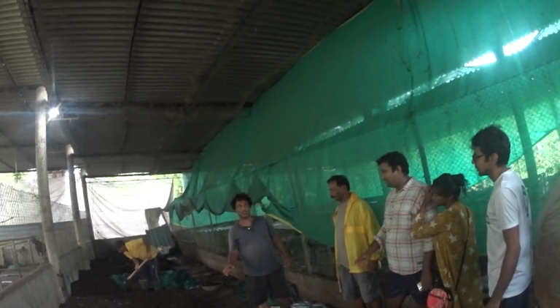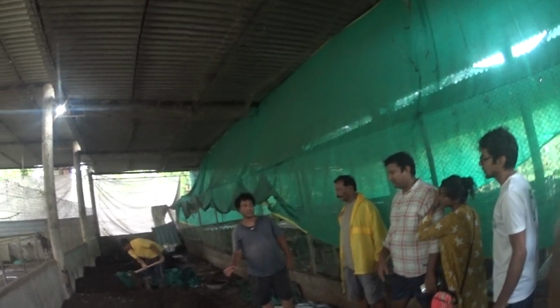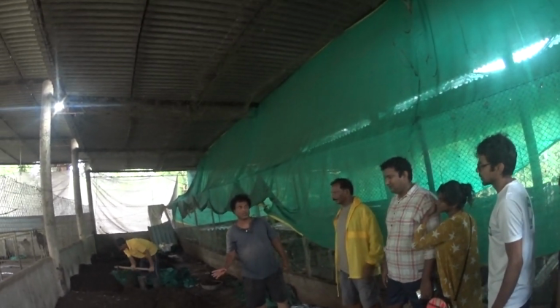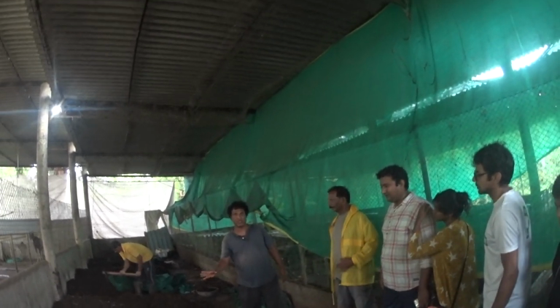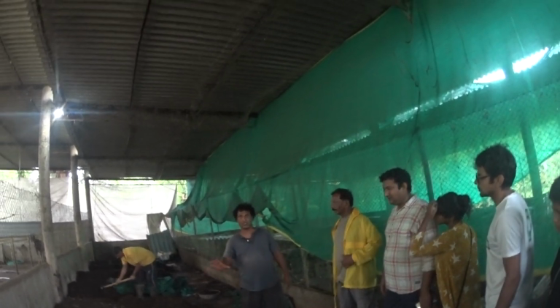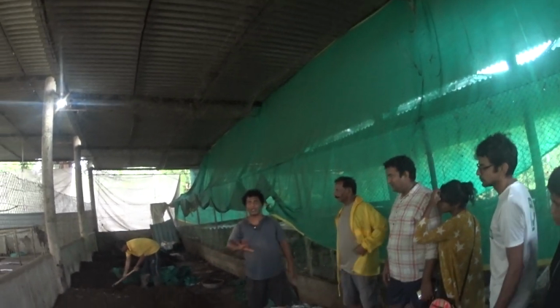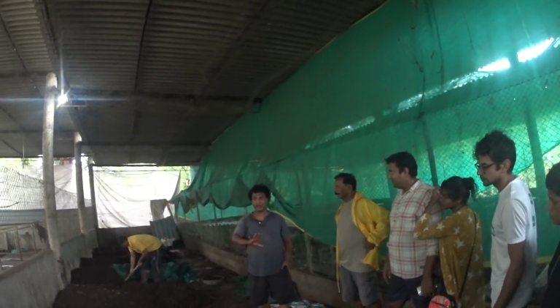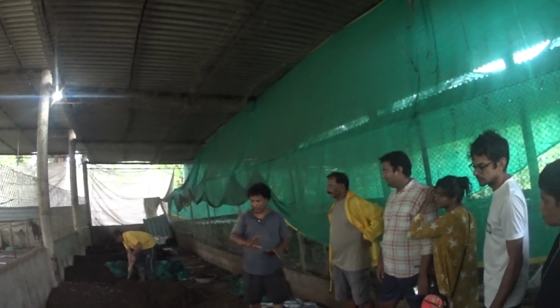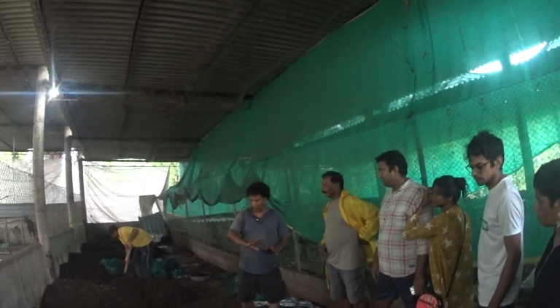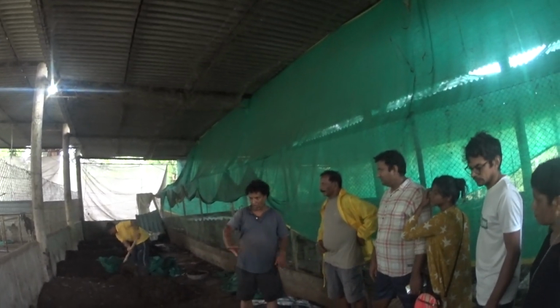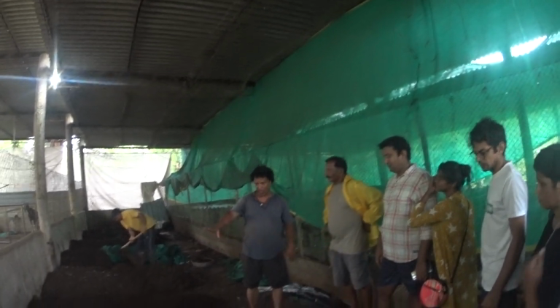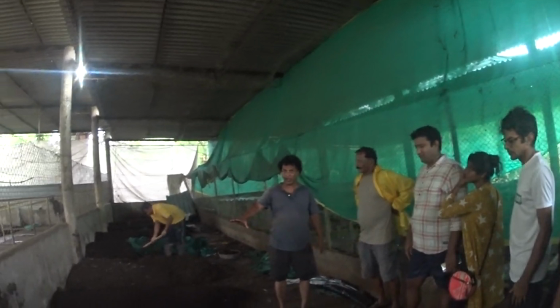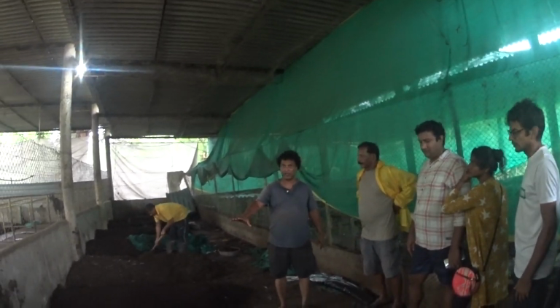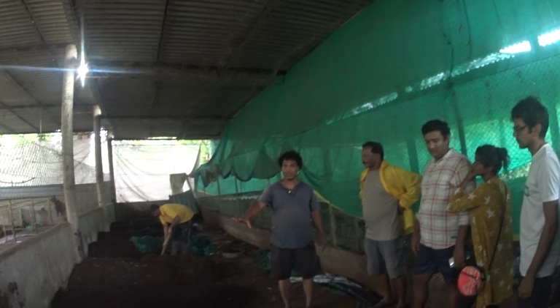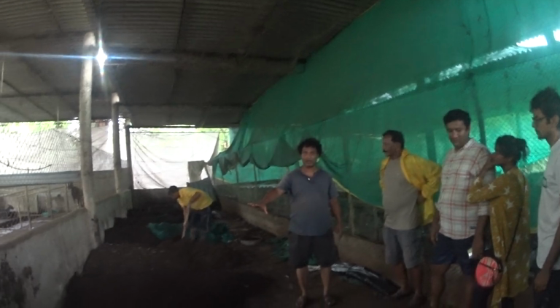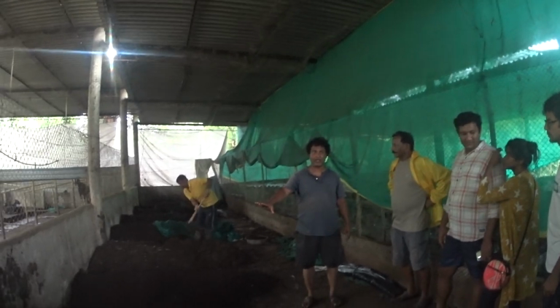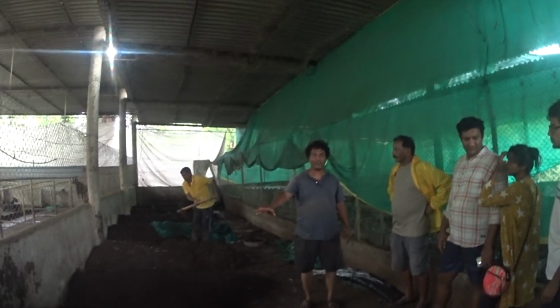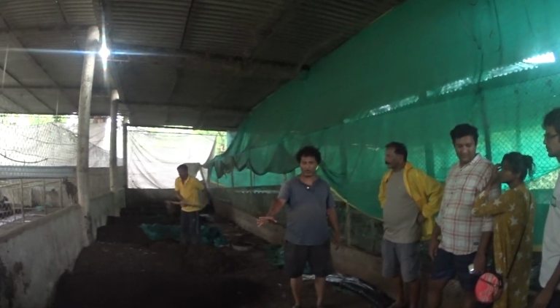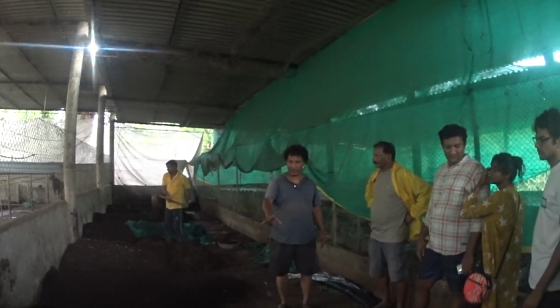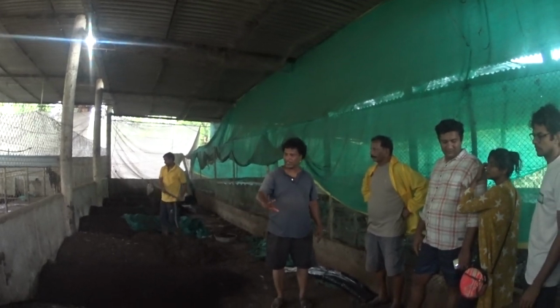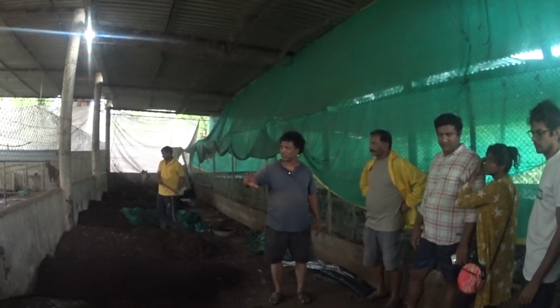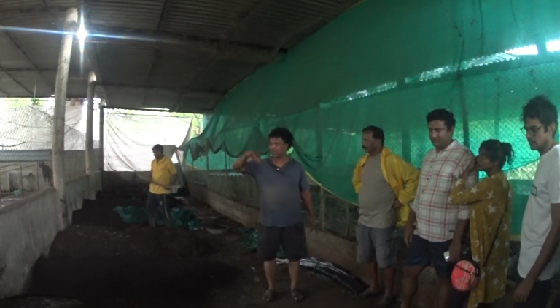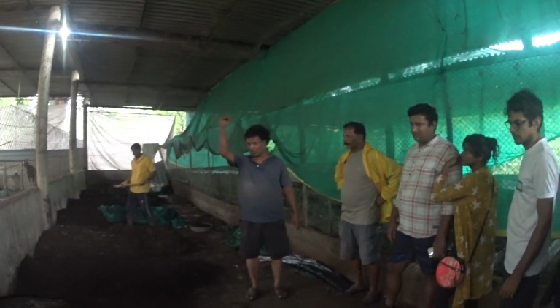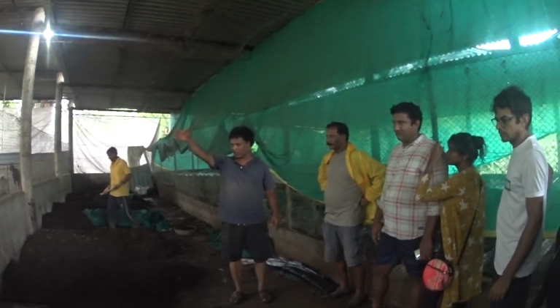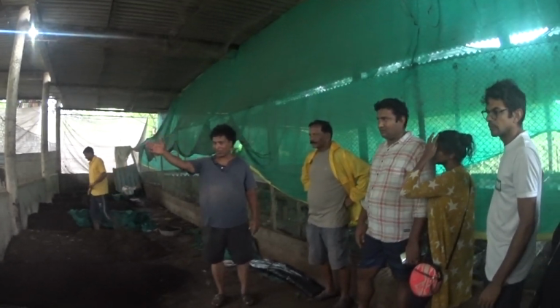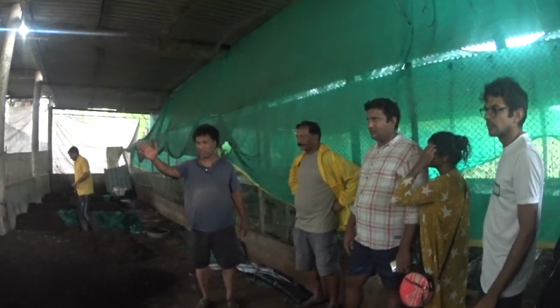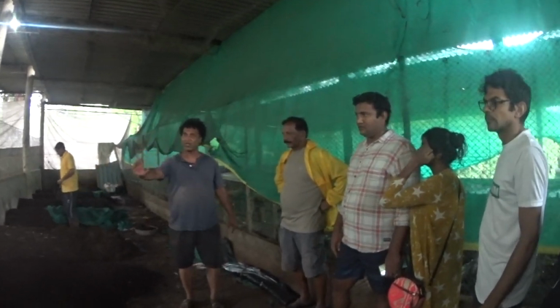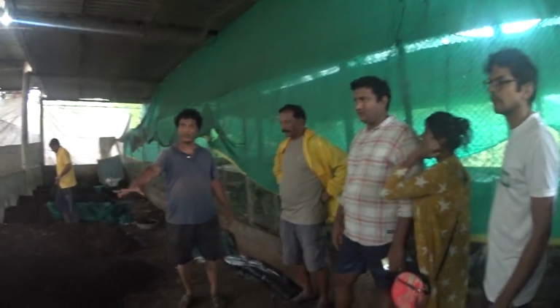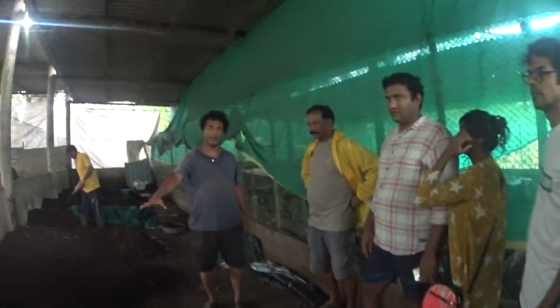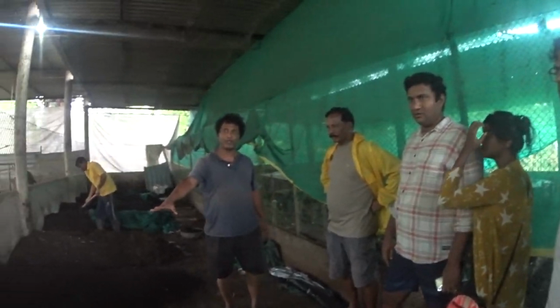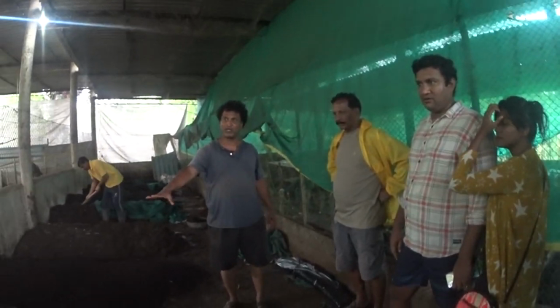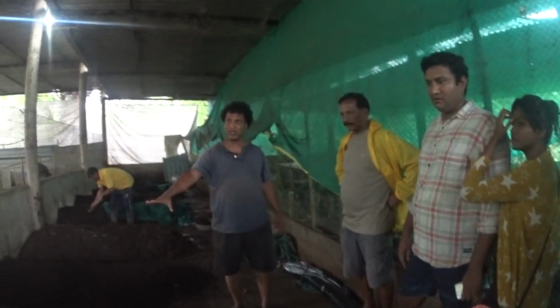This is raw cow dung, hardly 4-5 days old. So instead of chewing it out, we dump it over here.